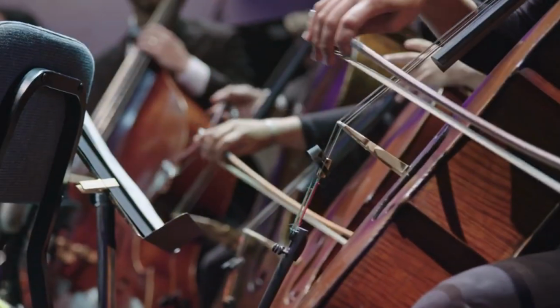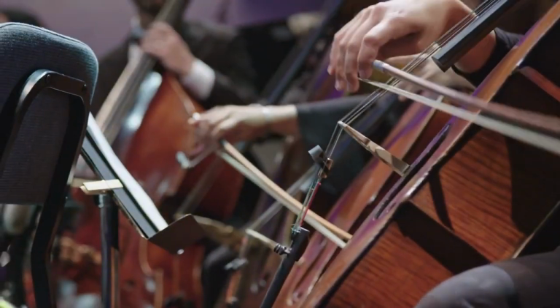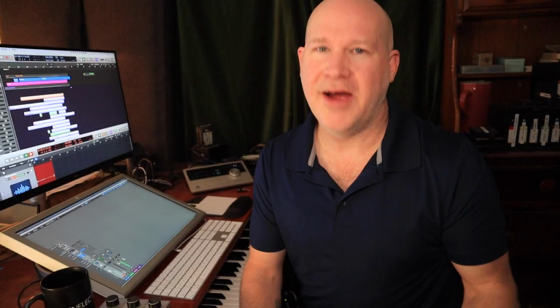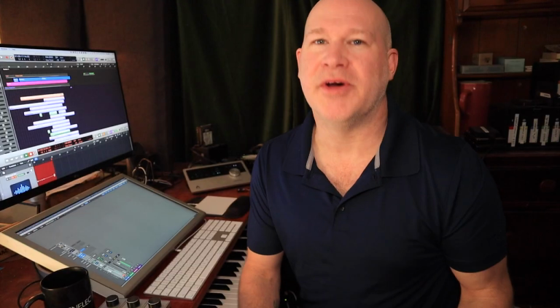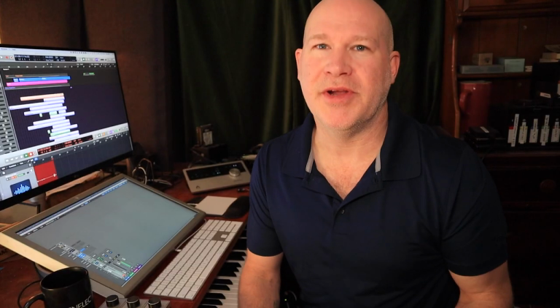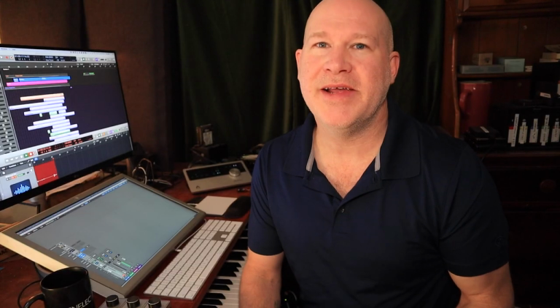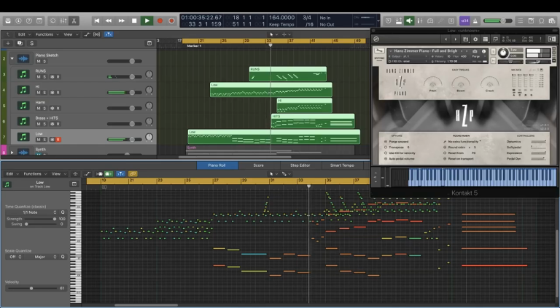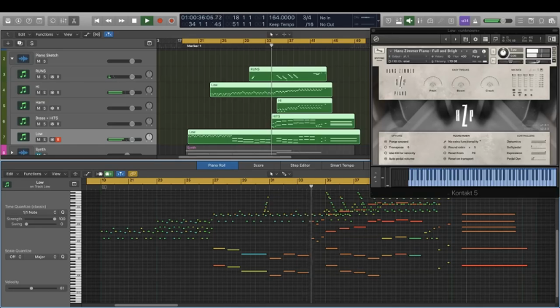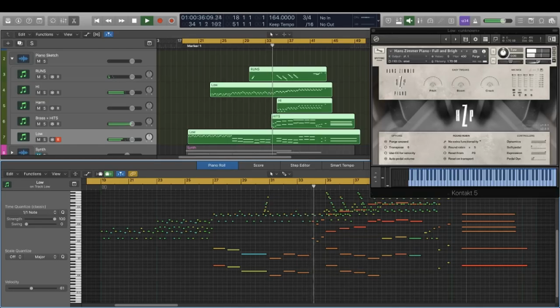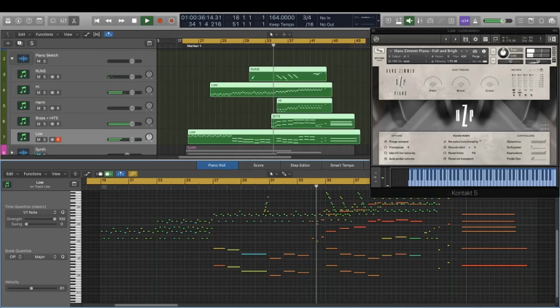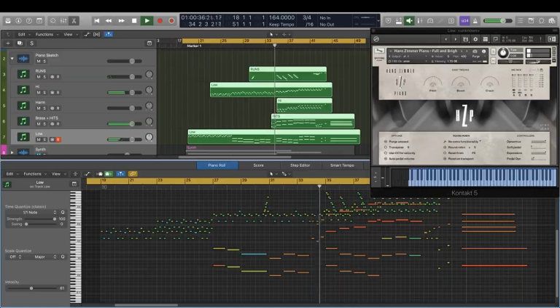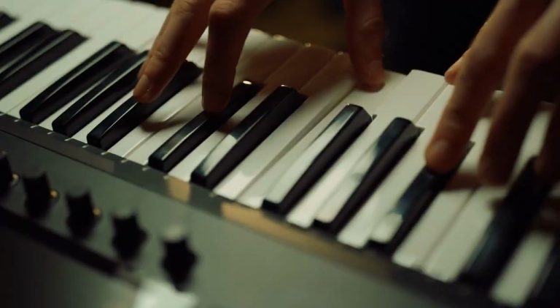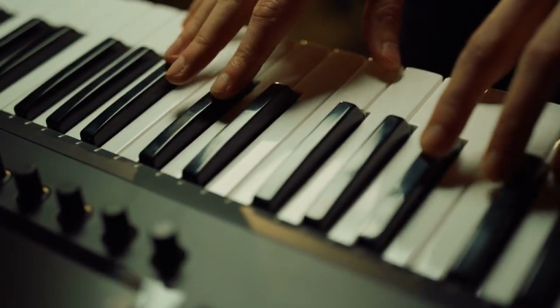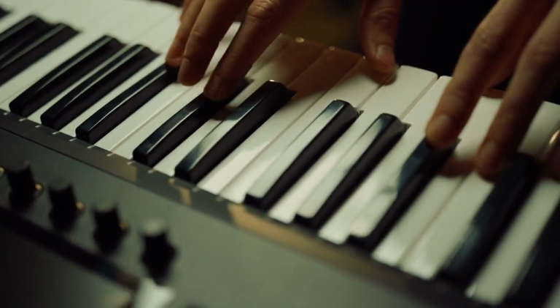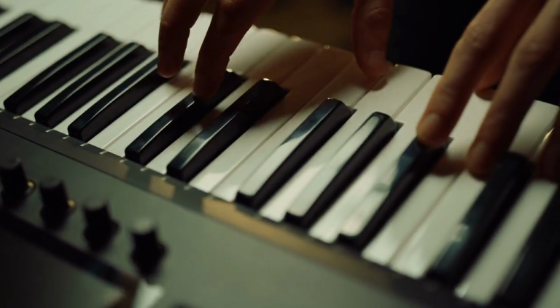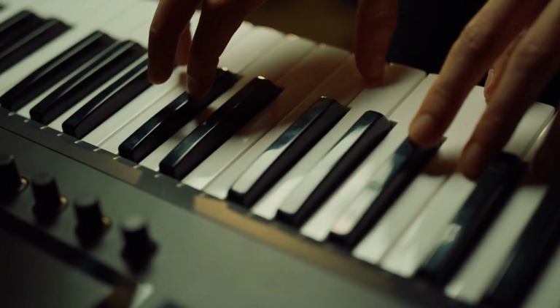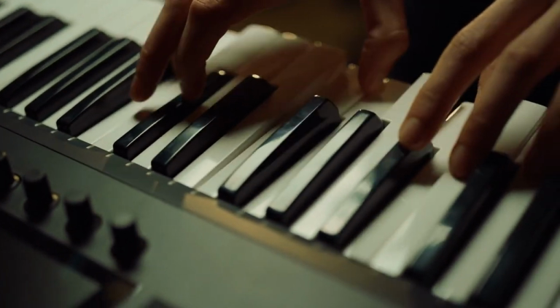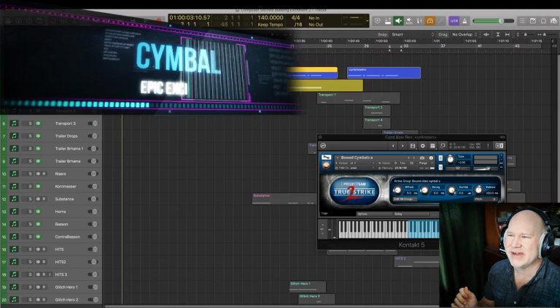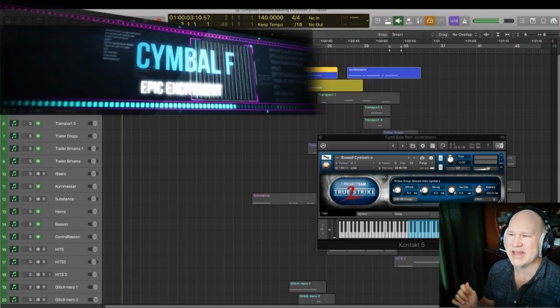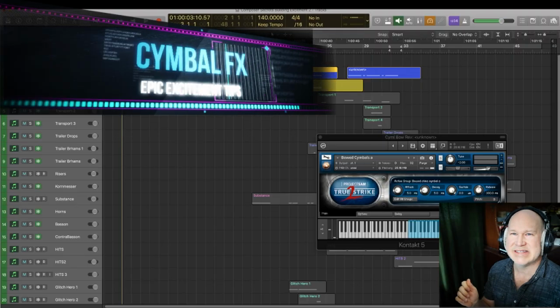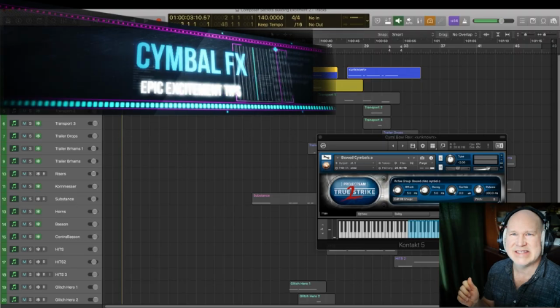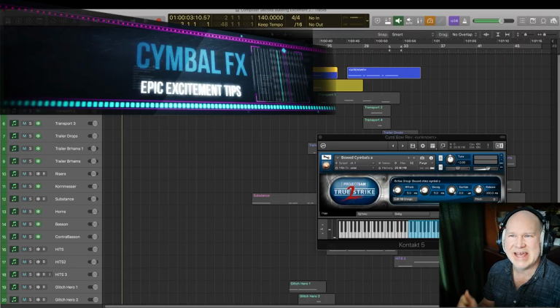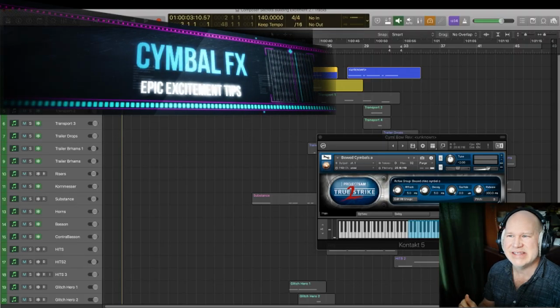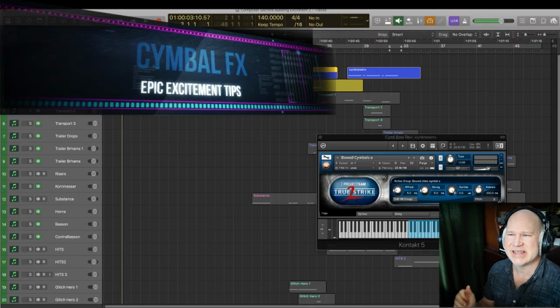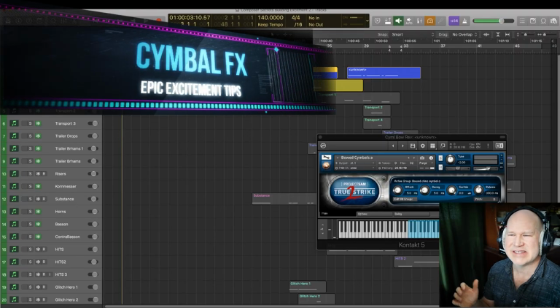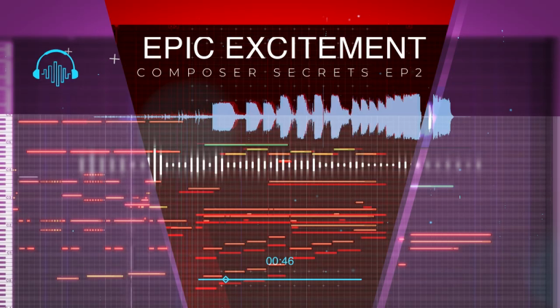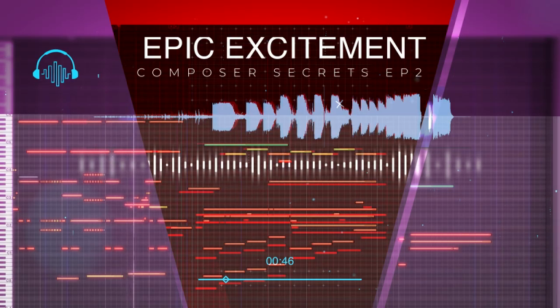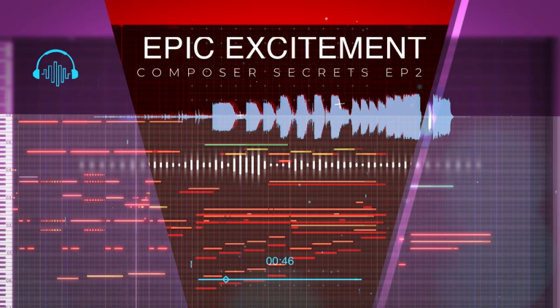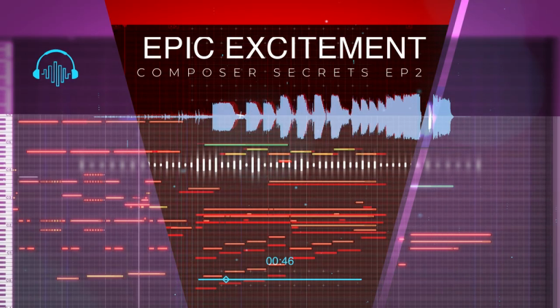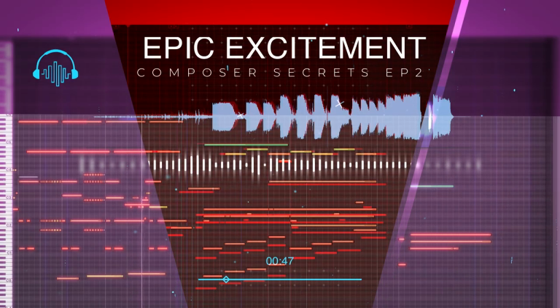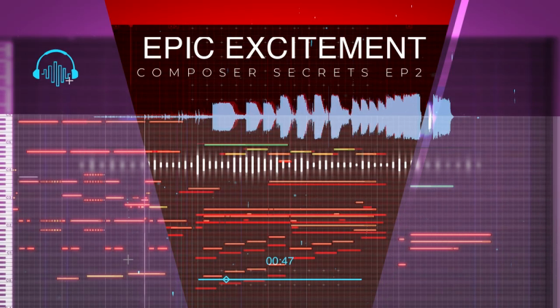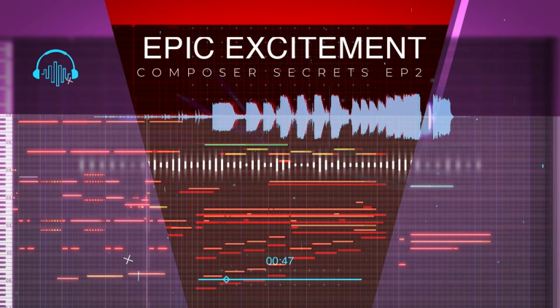Hi, I'm Dom O'Dan. In today's video, we're going to be sharing secrets and tips that will help you become a better composer.